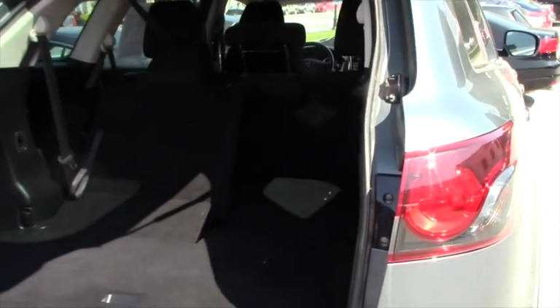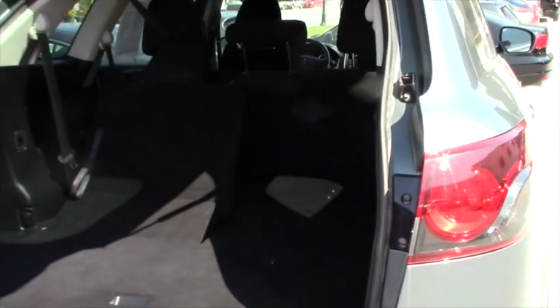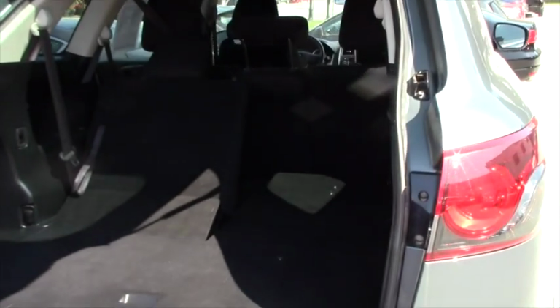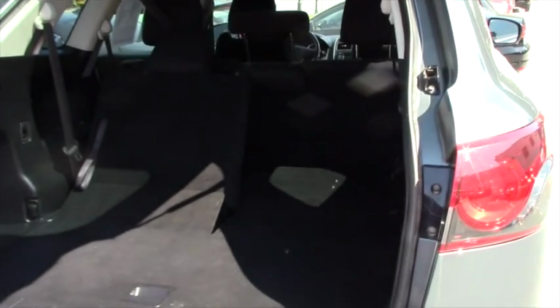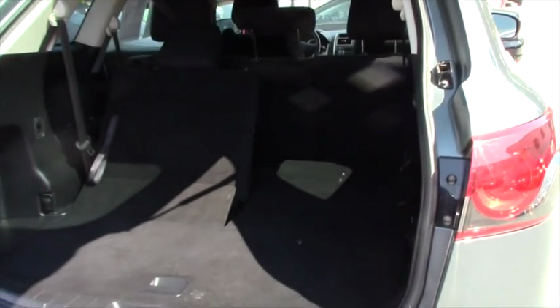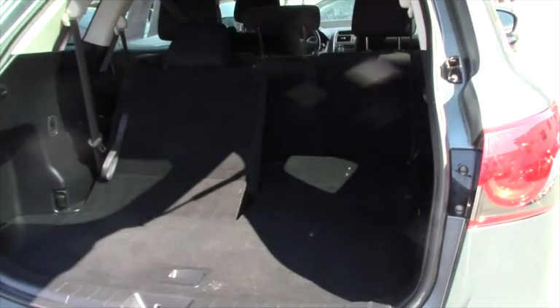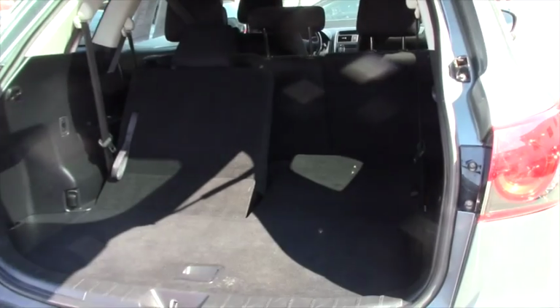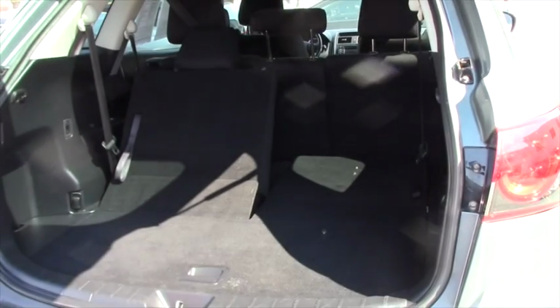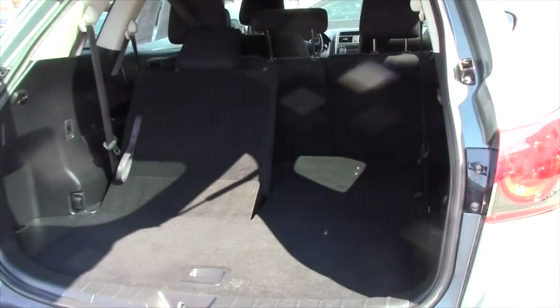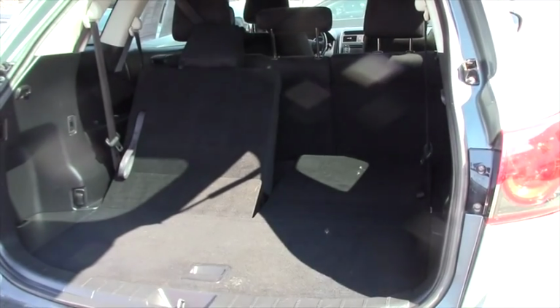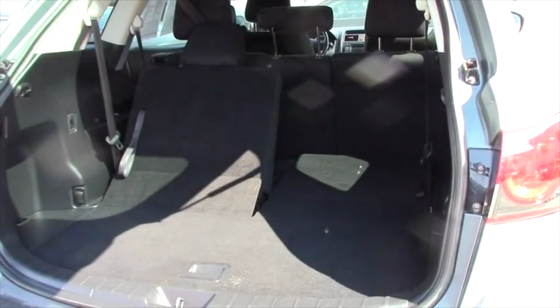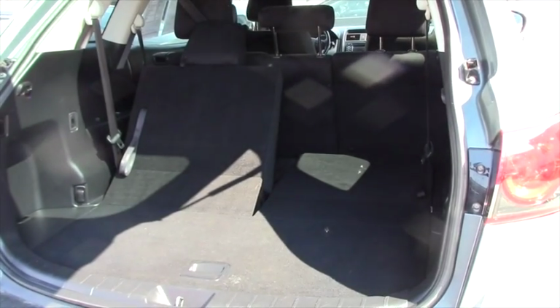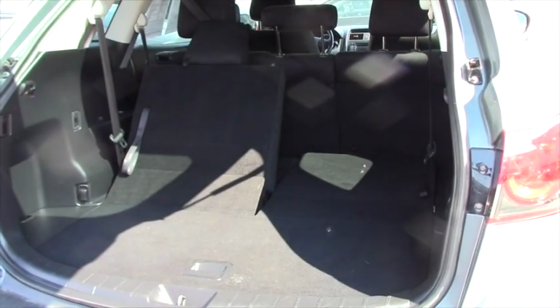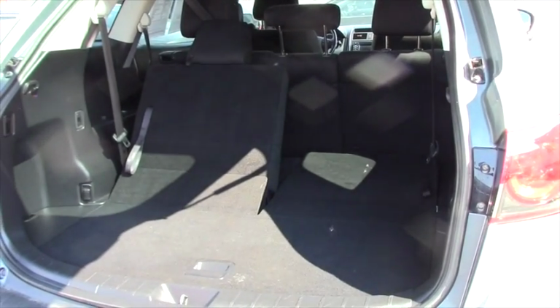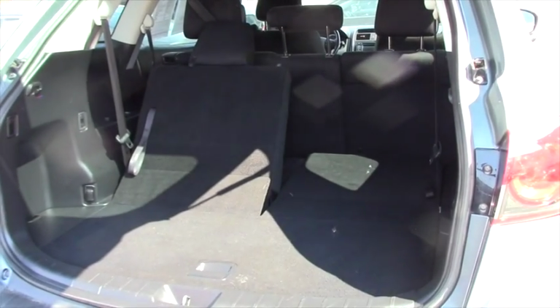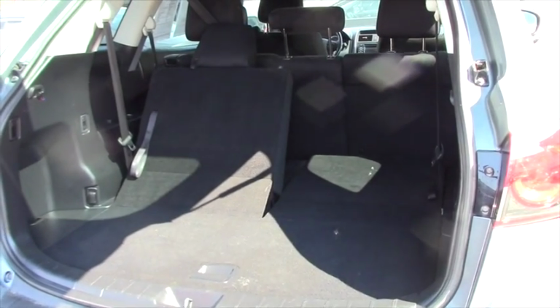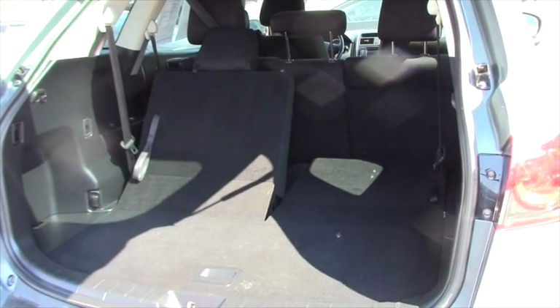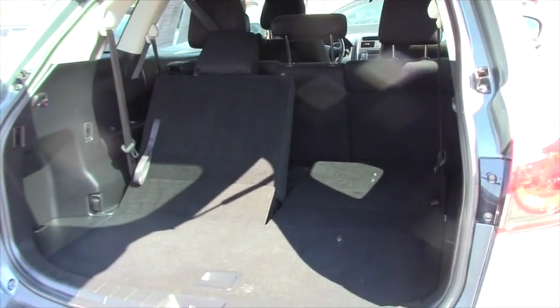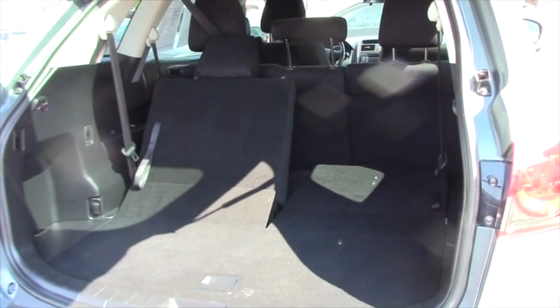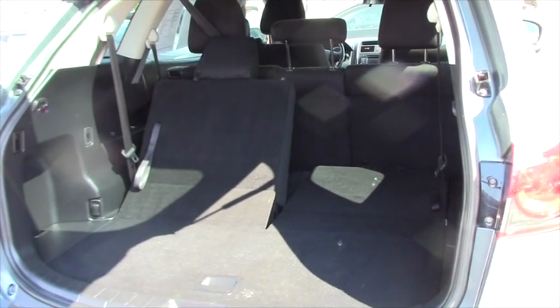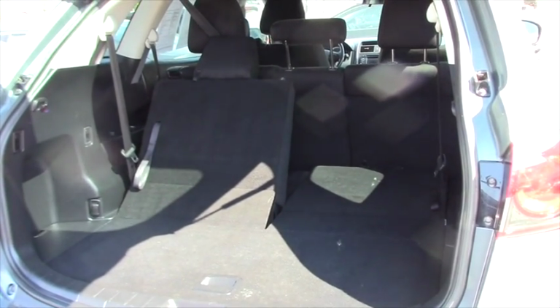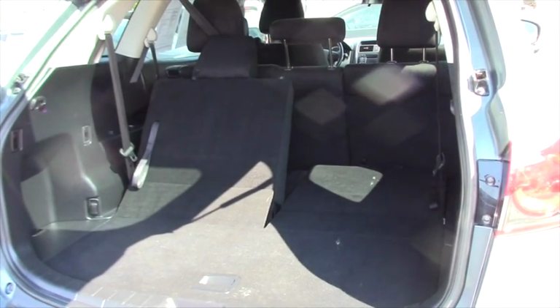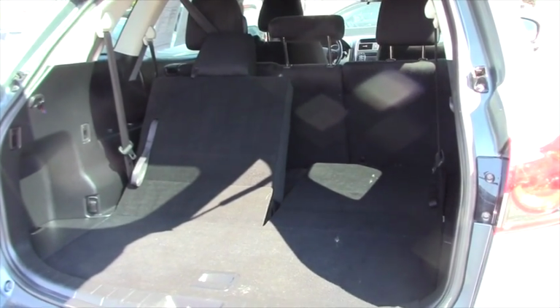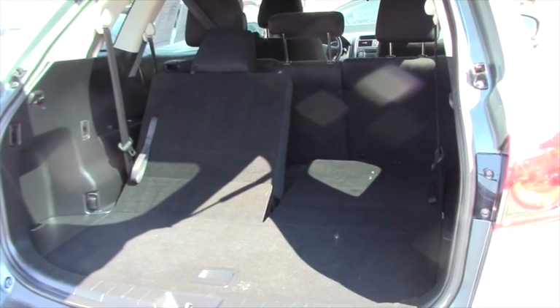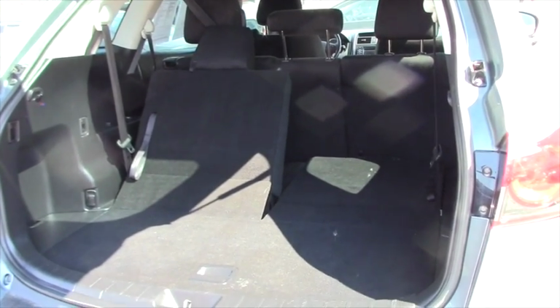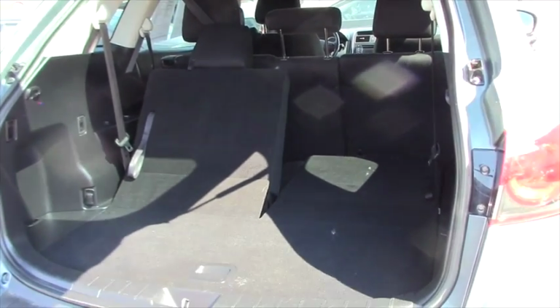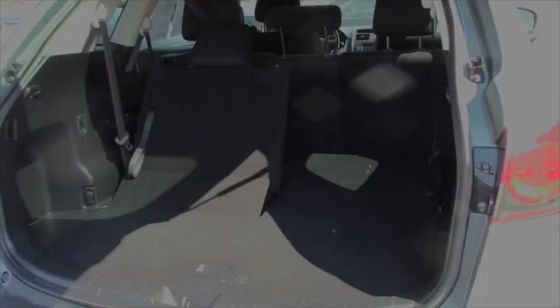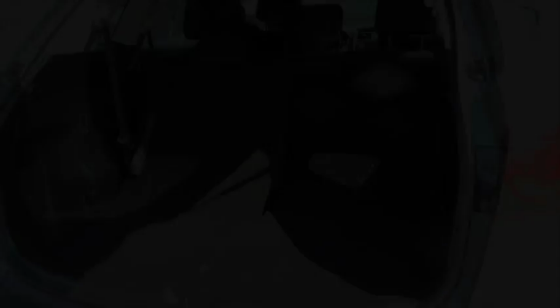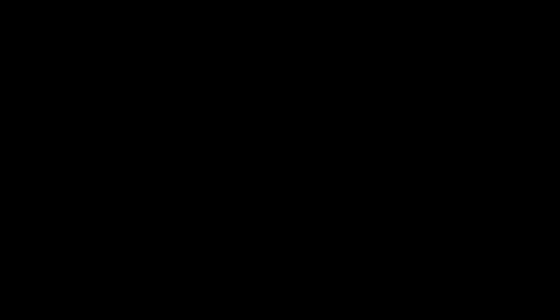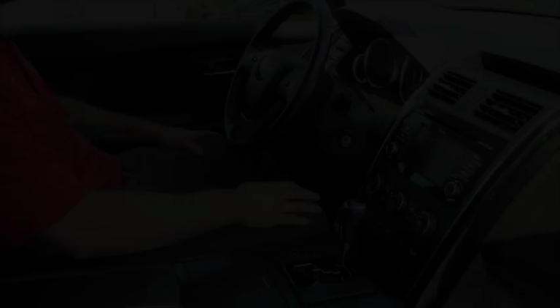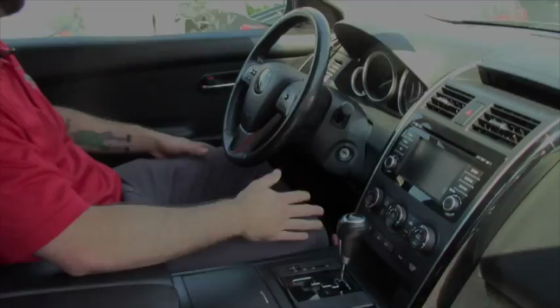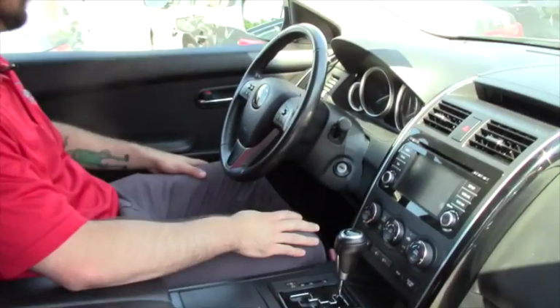This one does have third-row seating, but you can put it down to have that trunk space. This one is all-wheel drive.